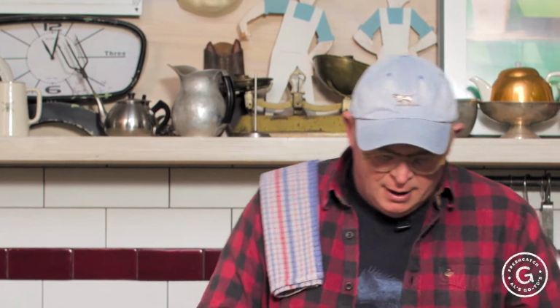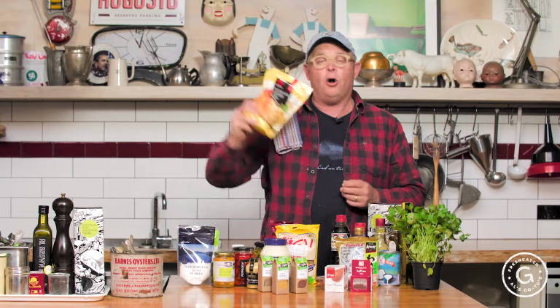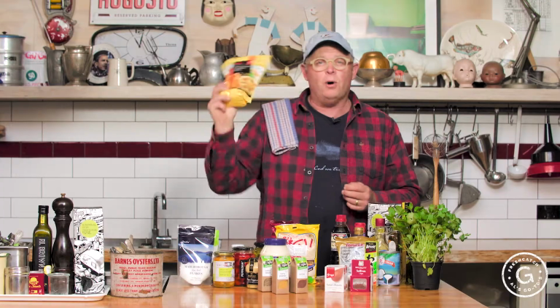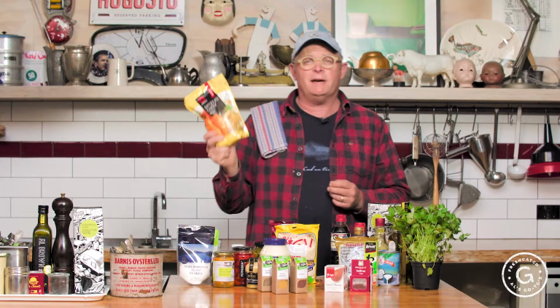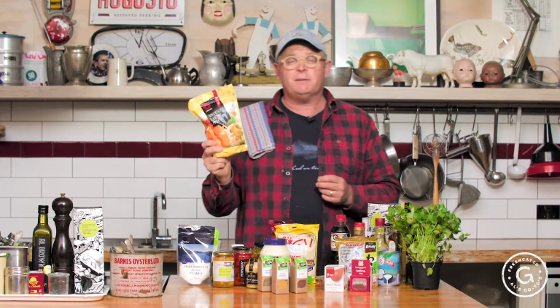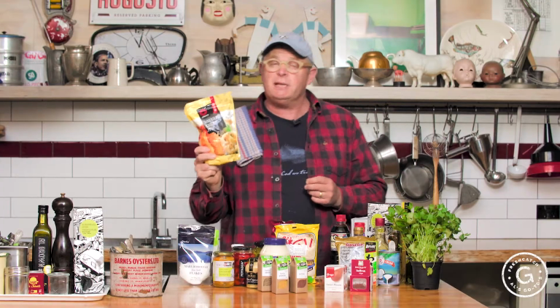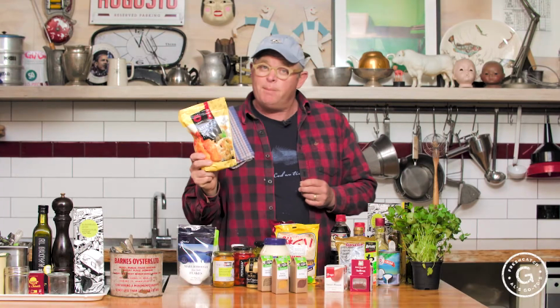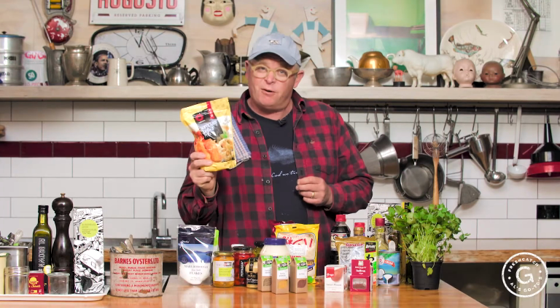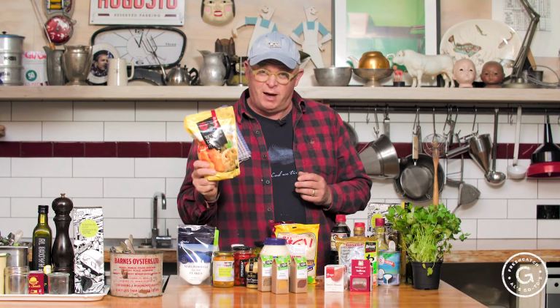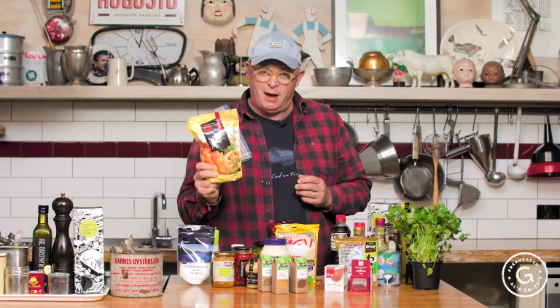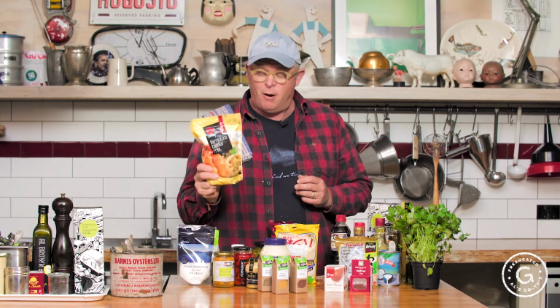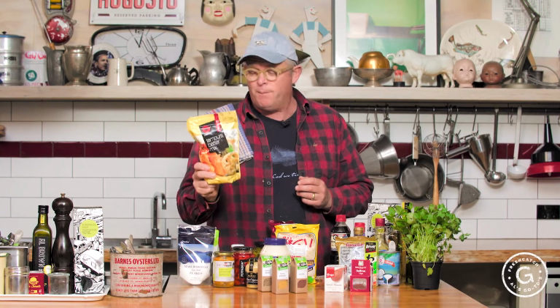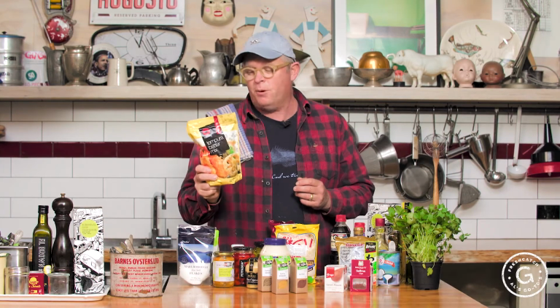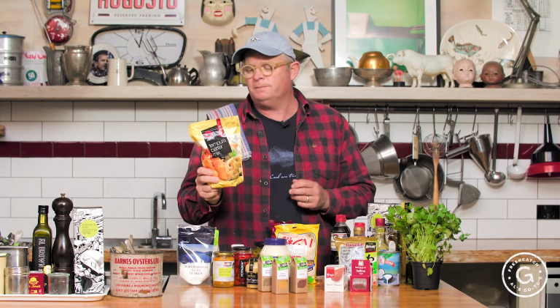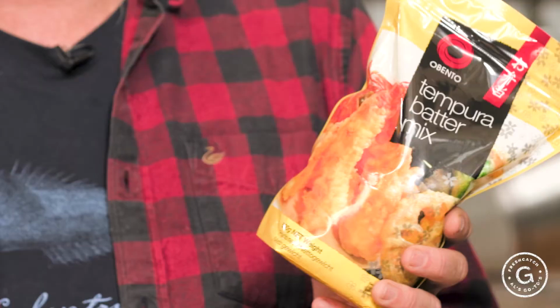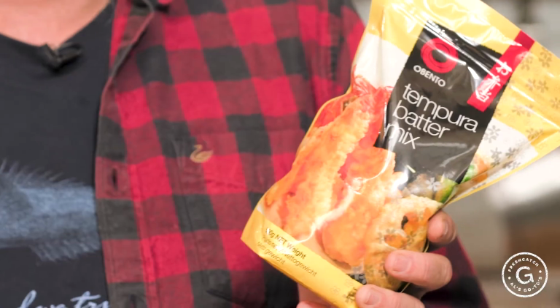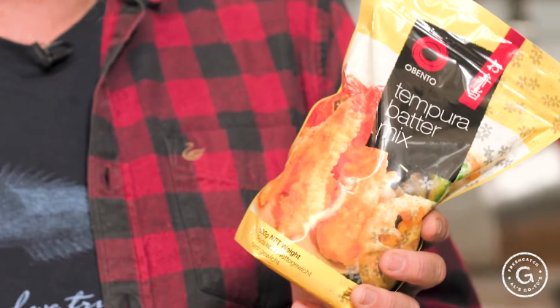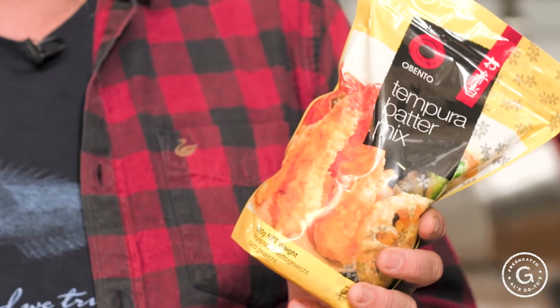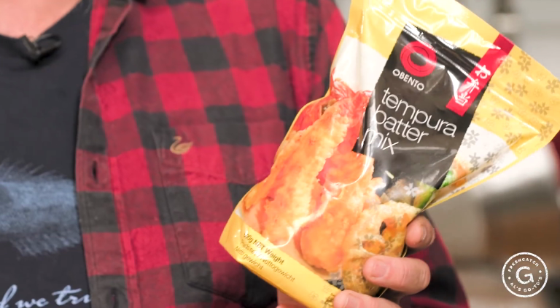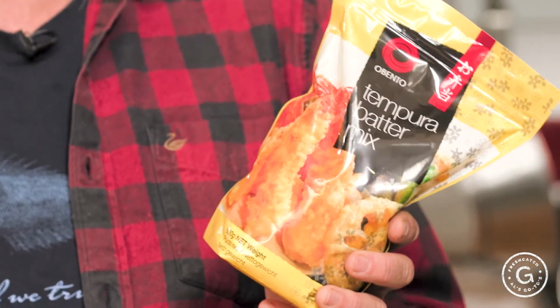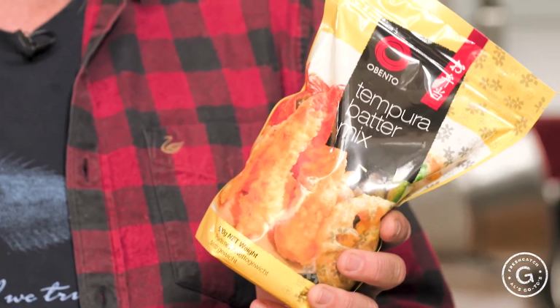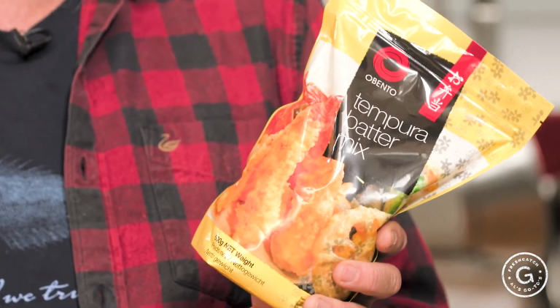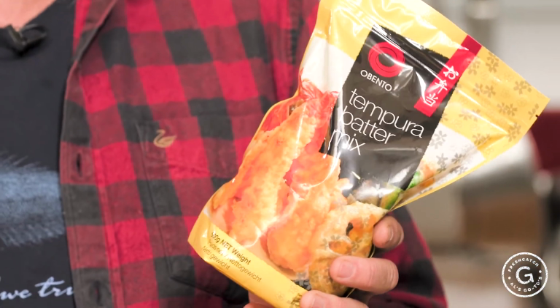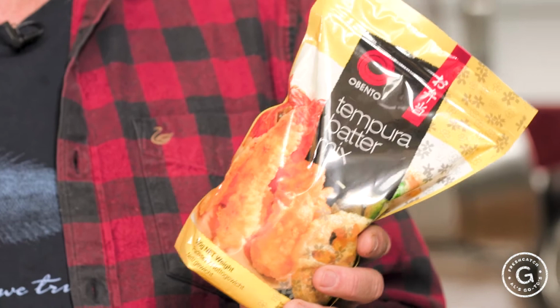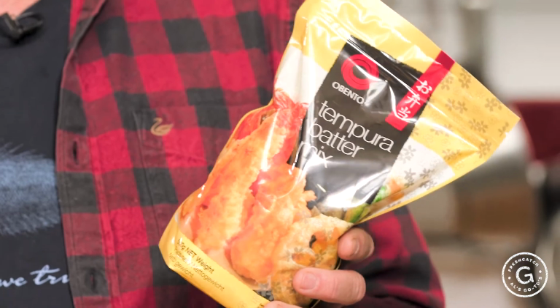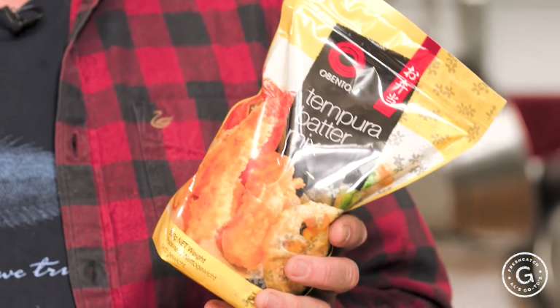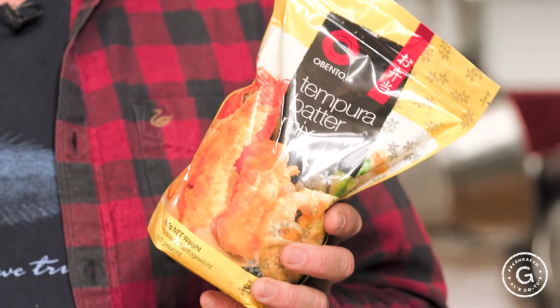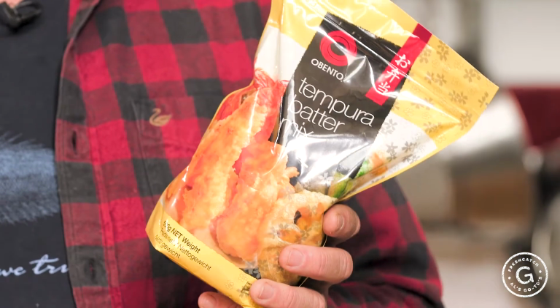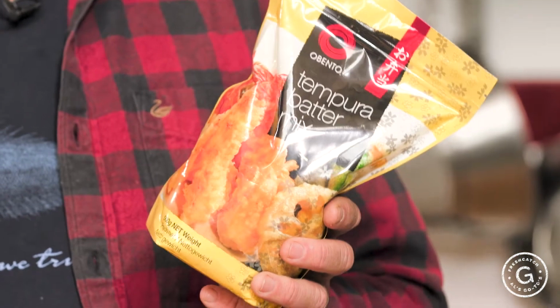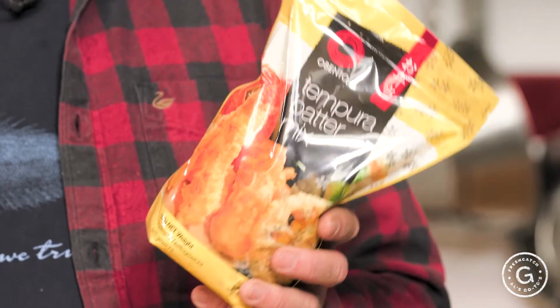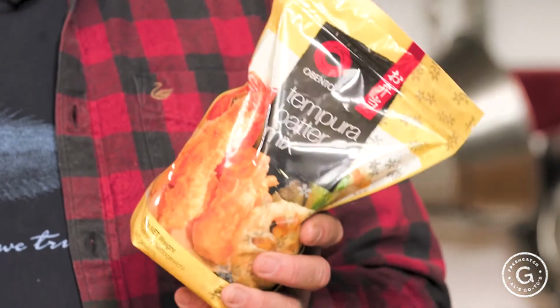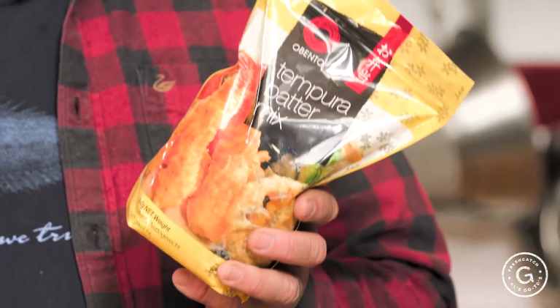I always have some tempura flour on board — very simple to make a very light, quick batter.